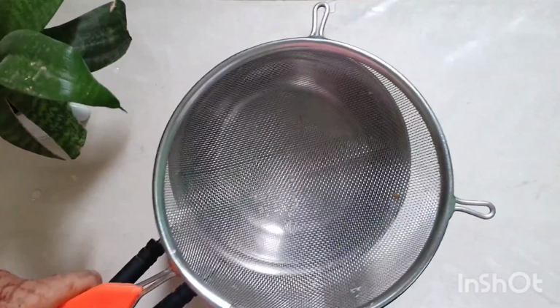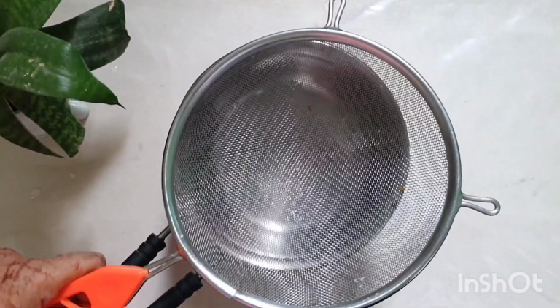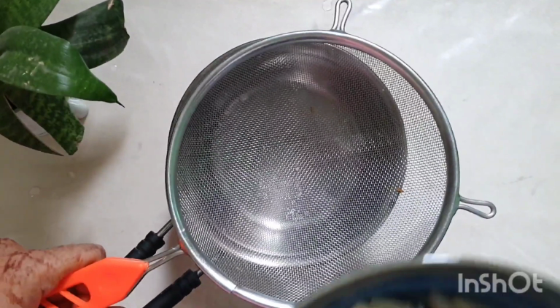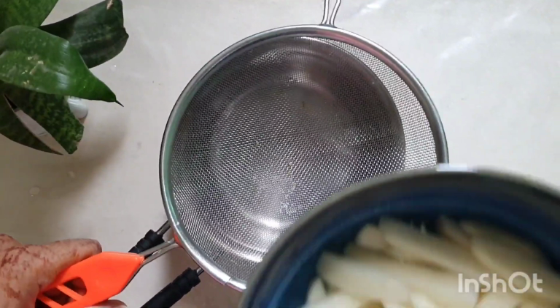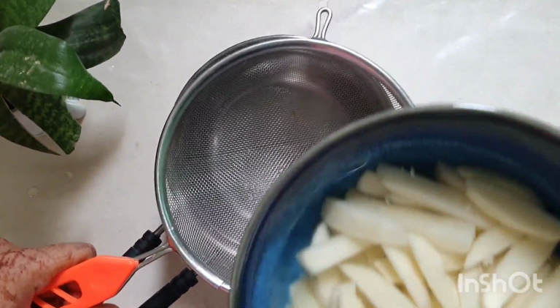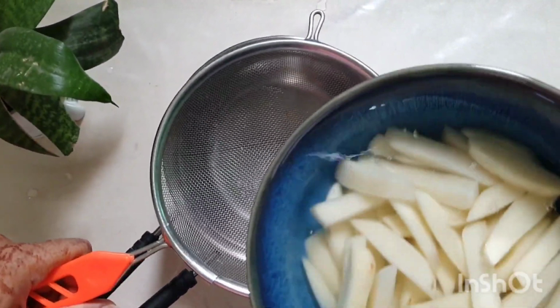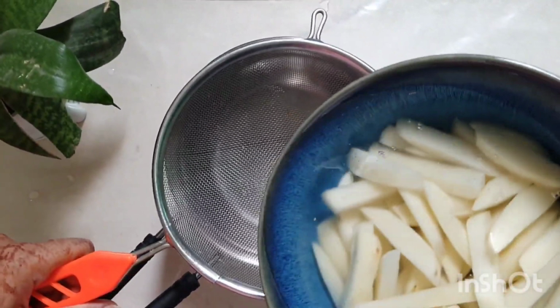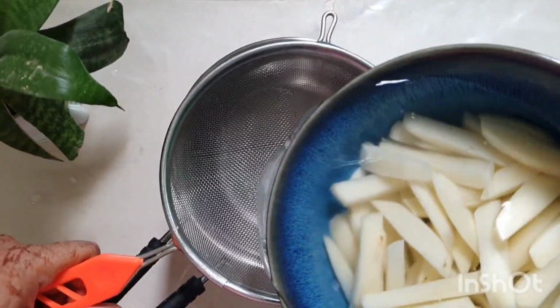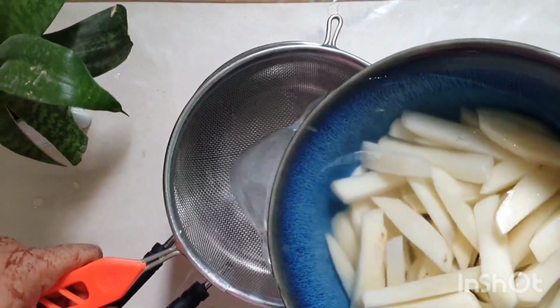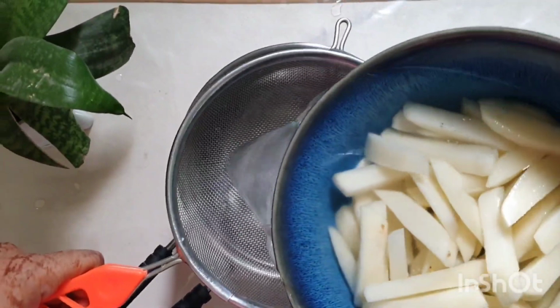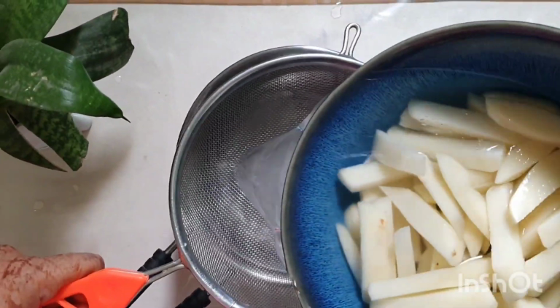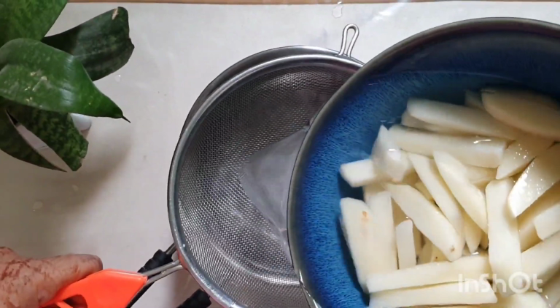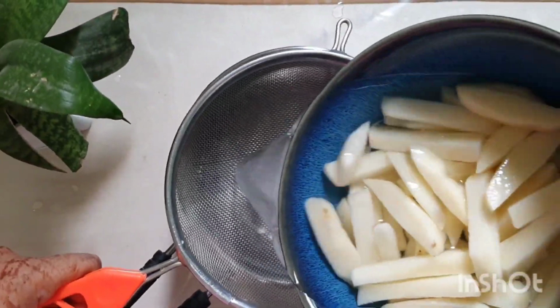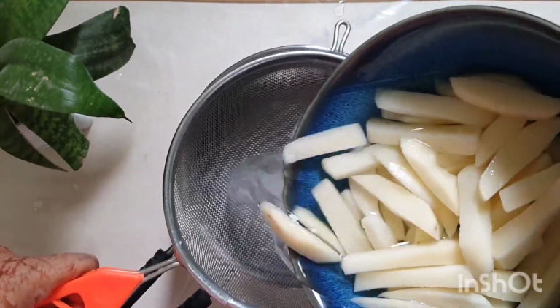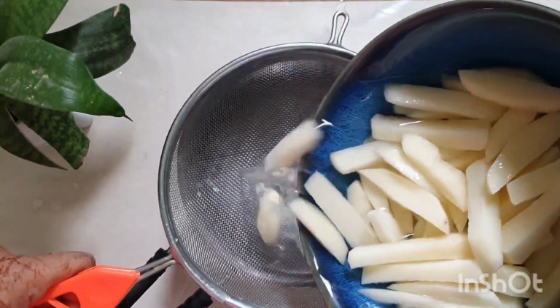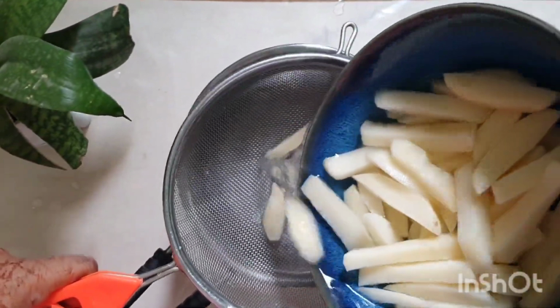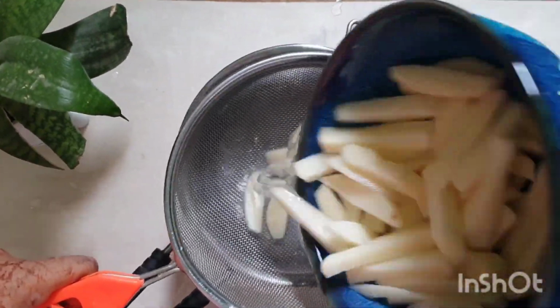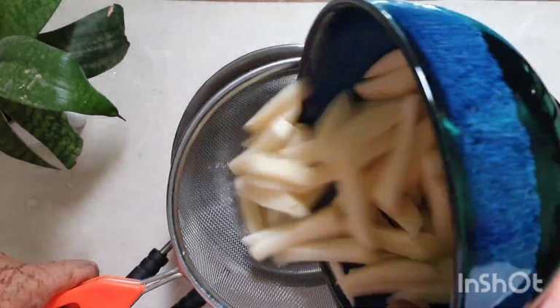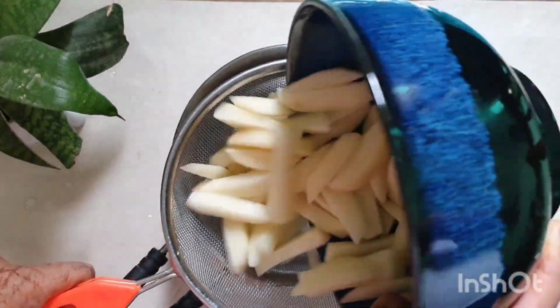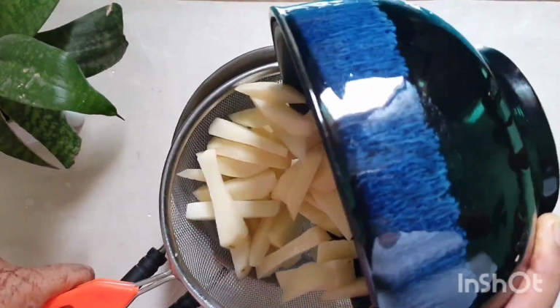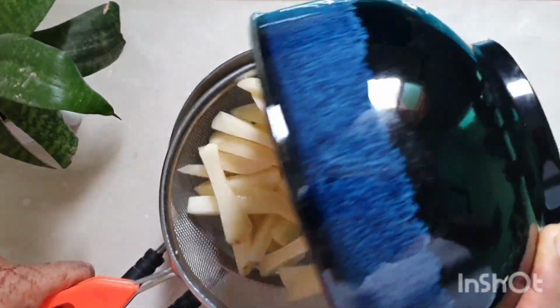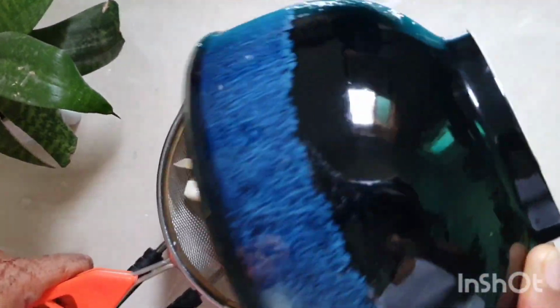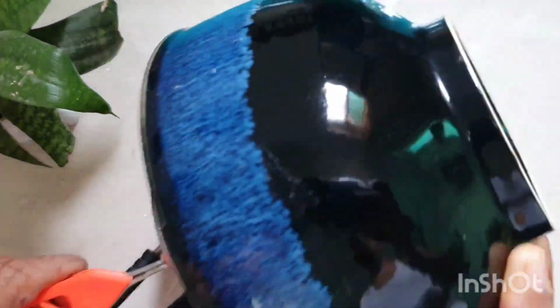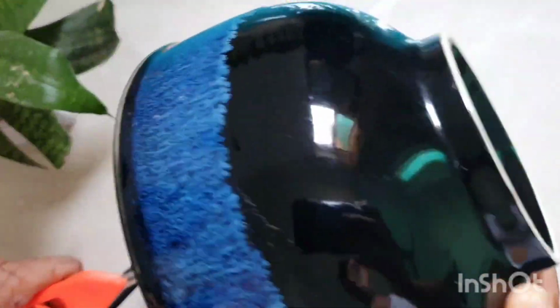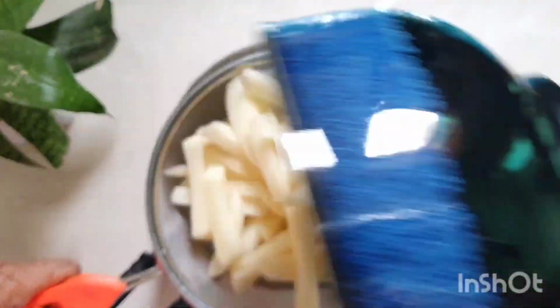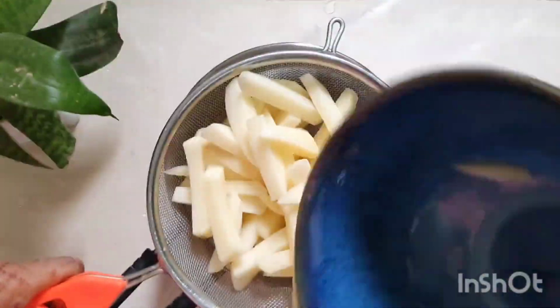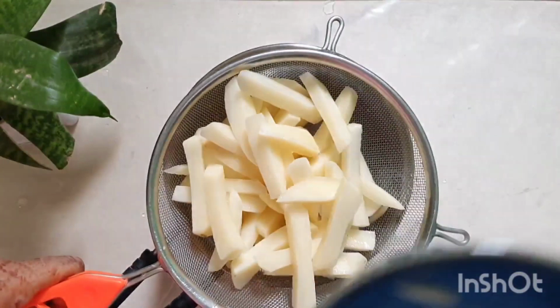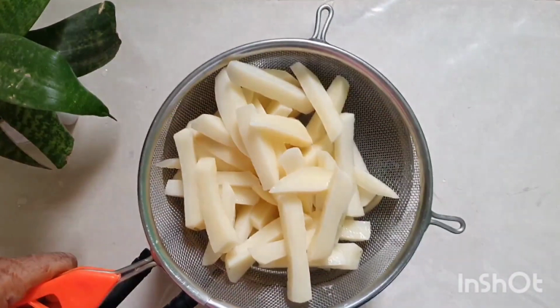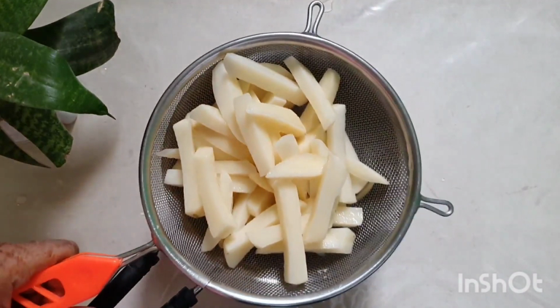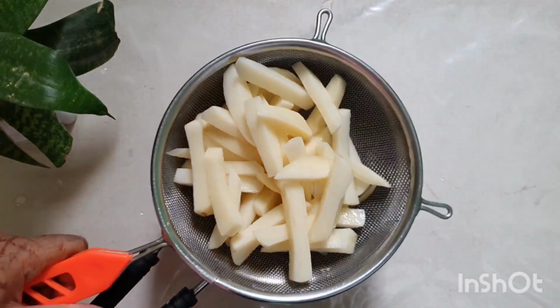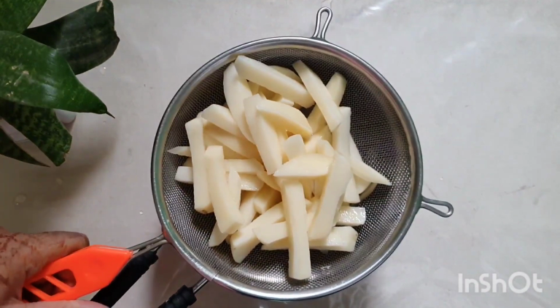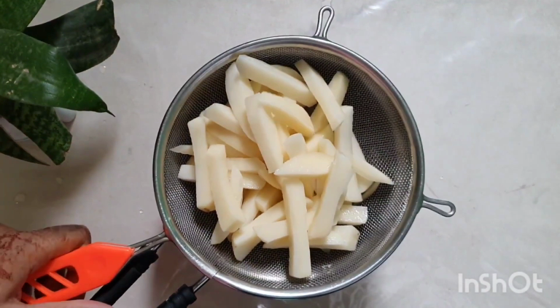After 10 minutes, drain the water out. The water will be drained and the fries will be ready for the next step.